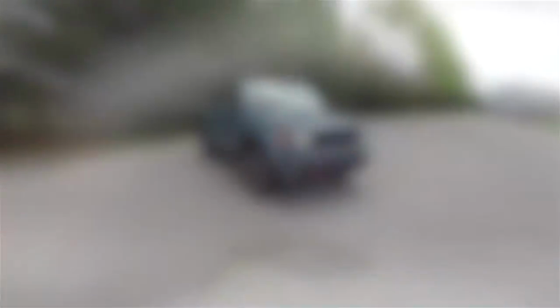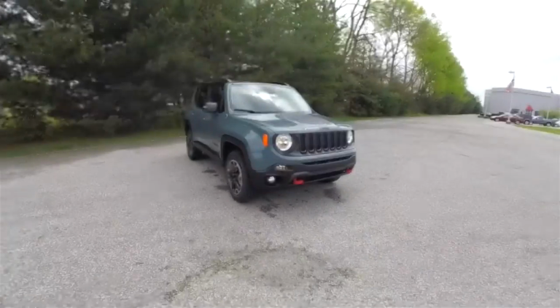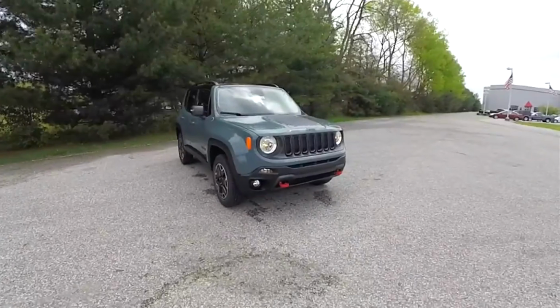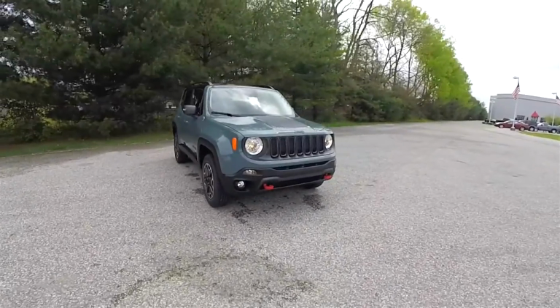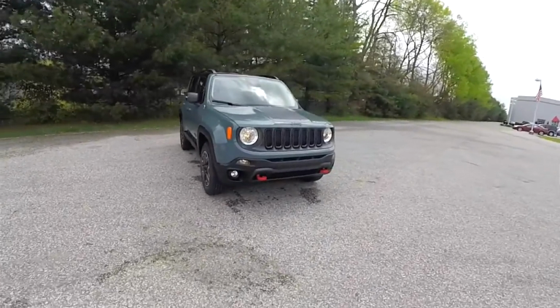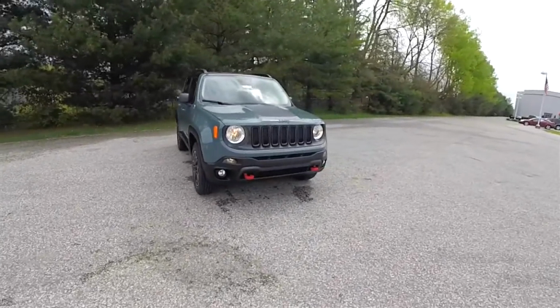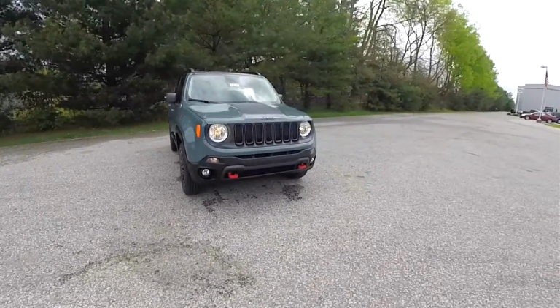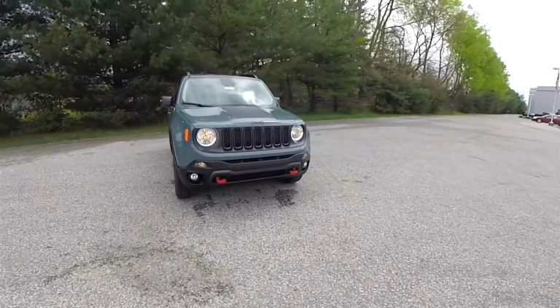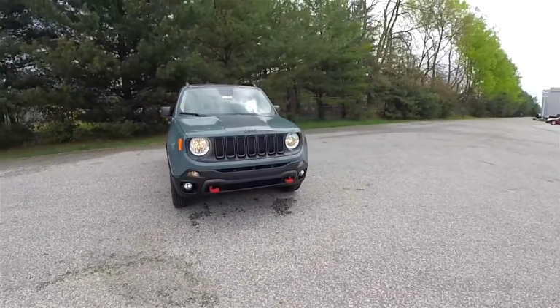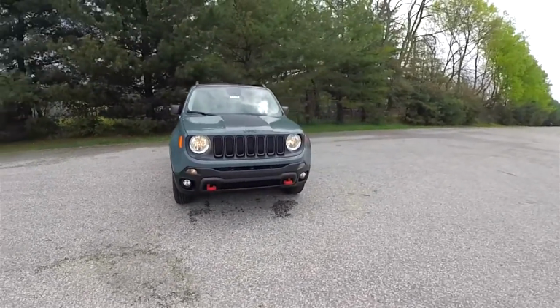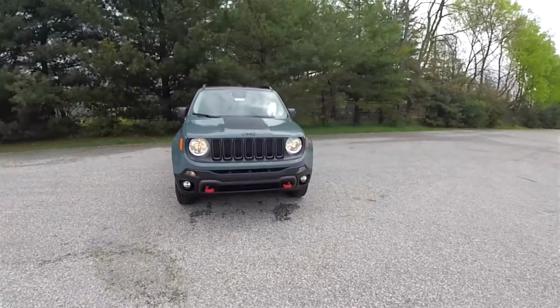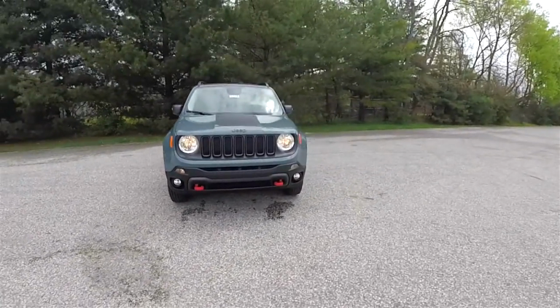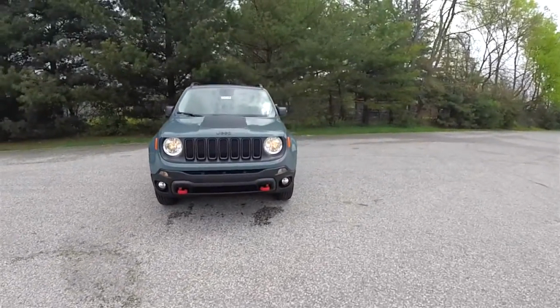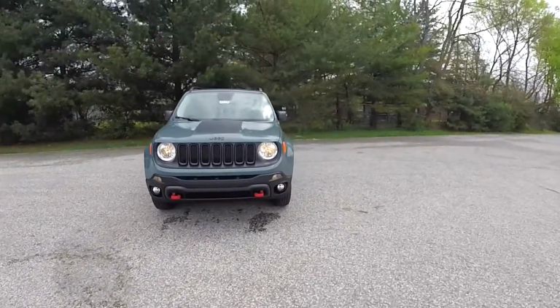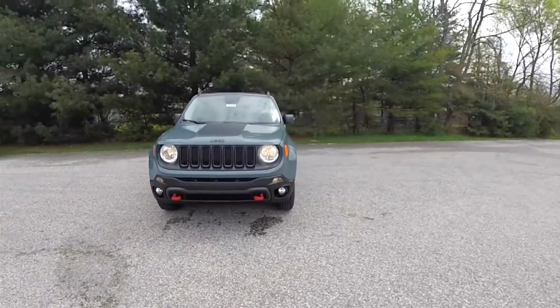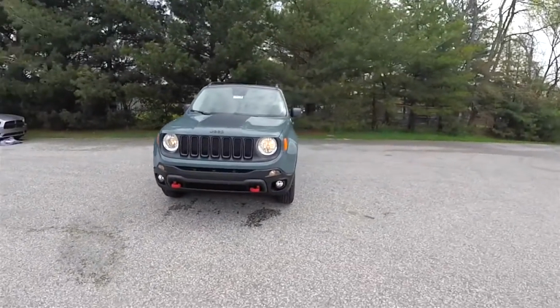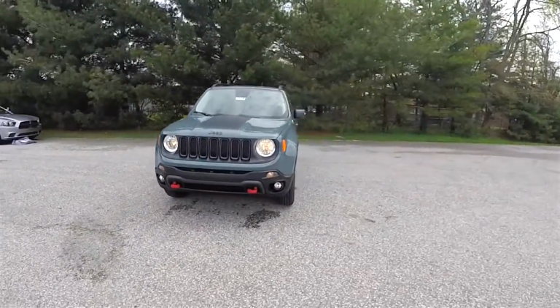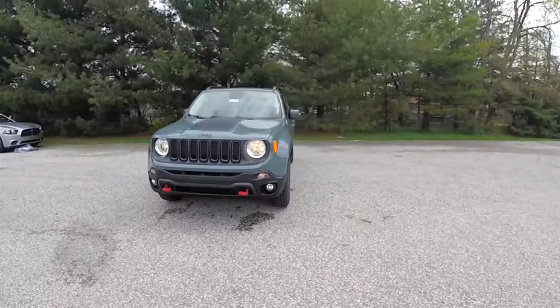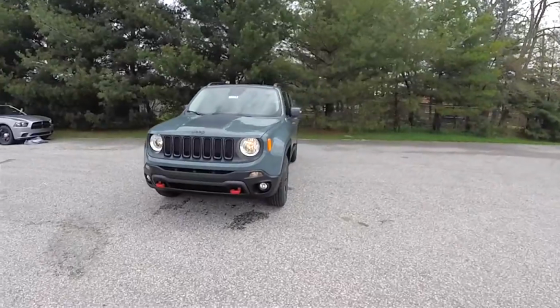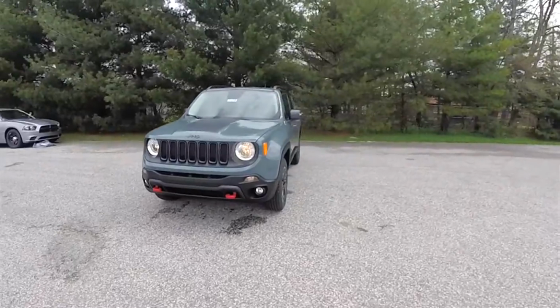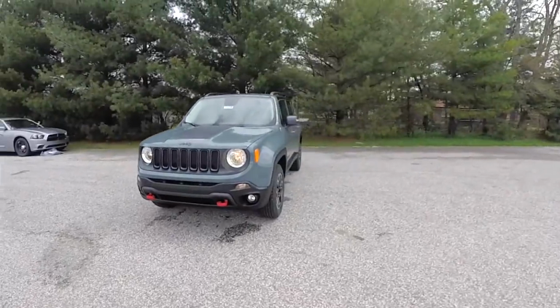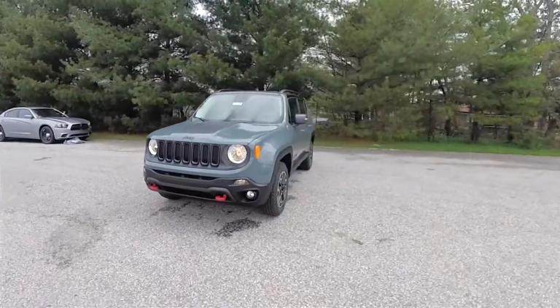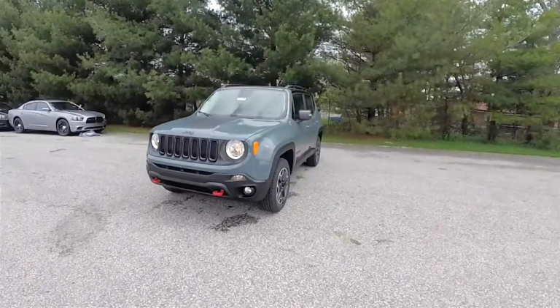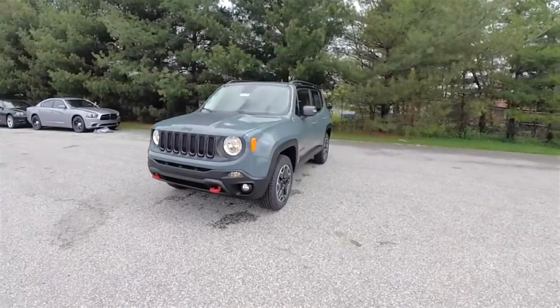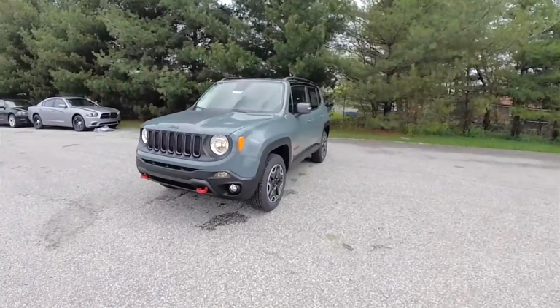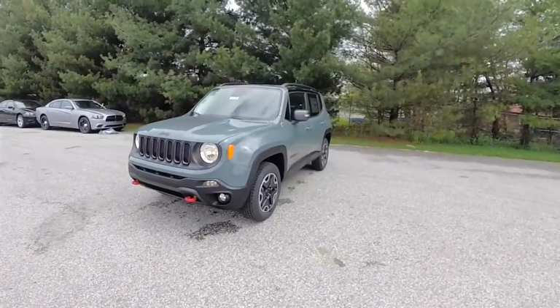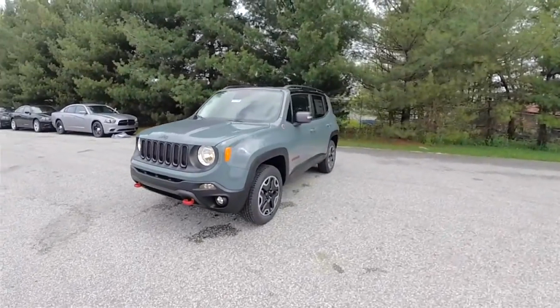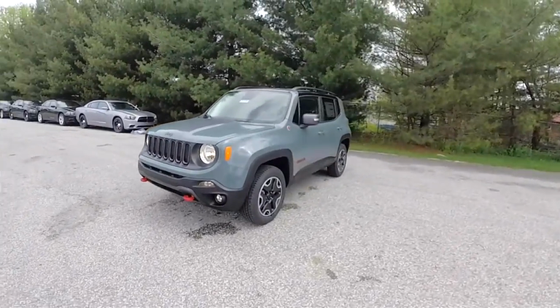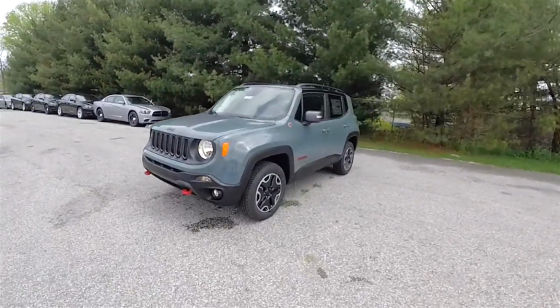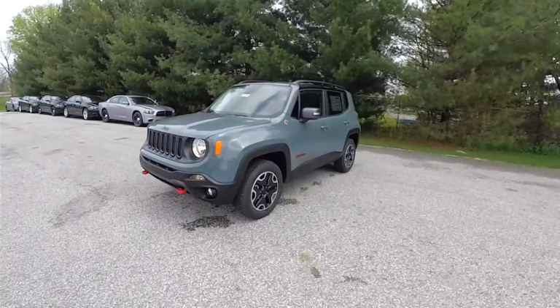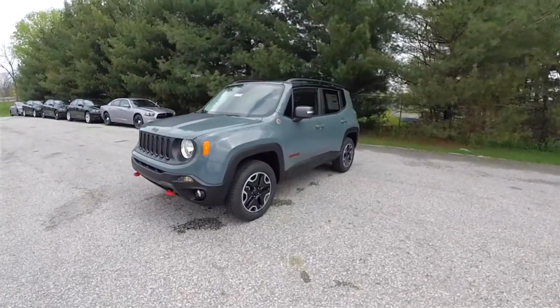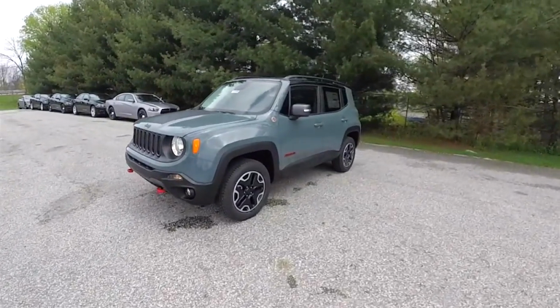Hello everyone, today we're going to take a quick walk around look at this very nice brand new 2016 Jeep Renegade Trailhawk.